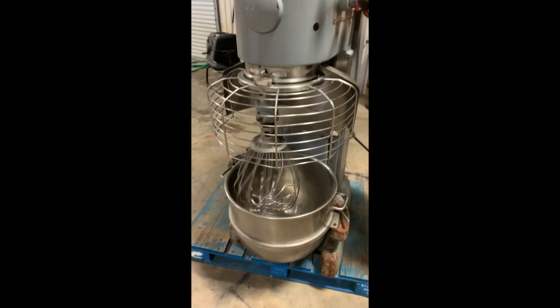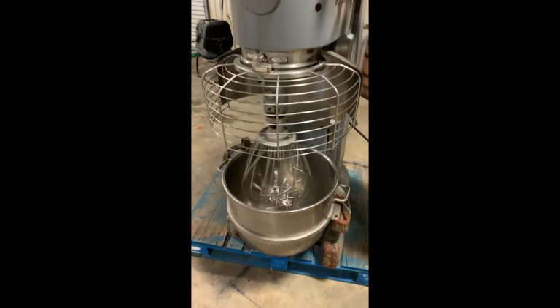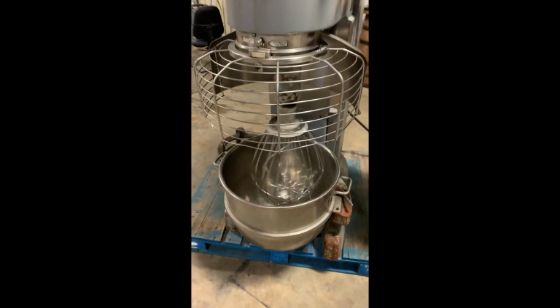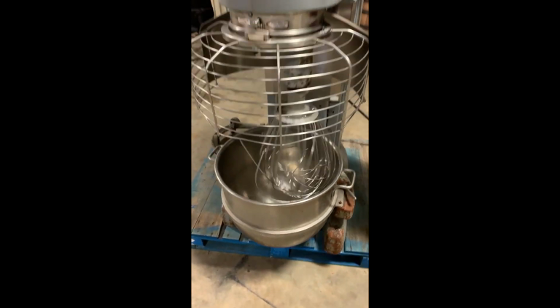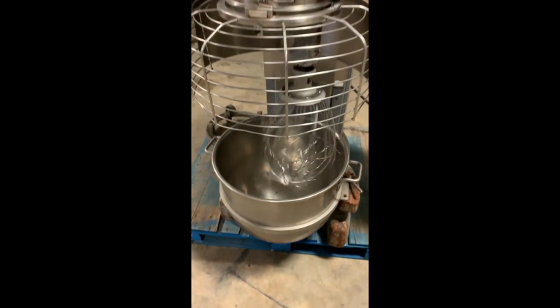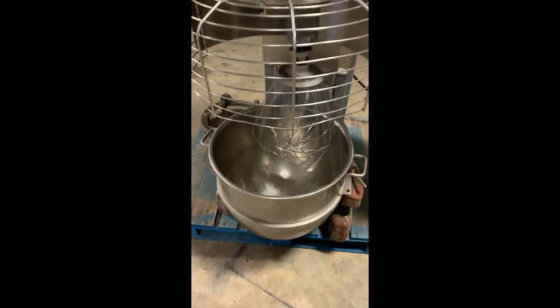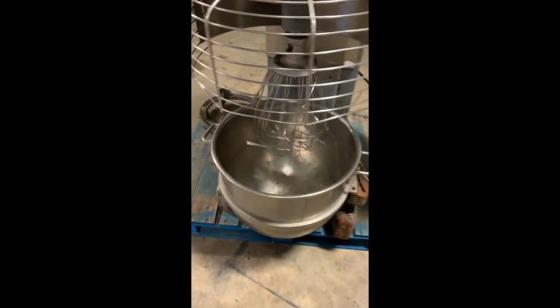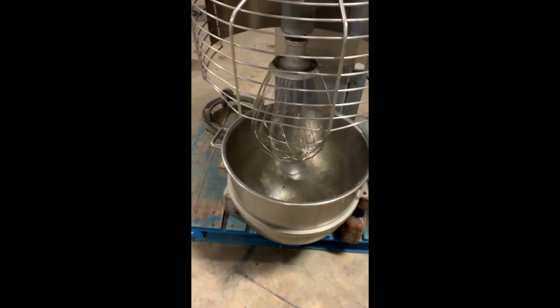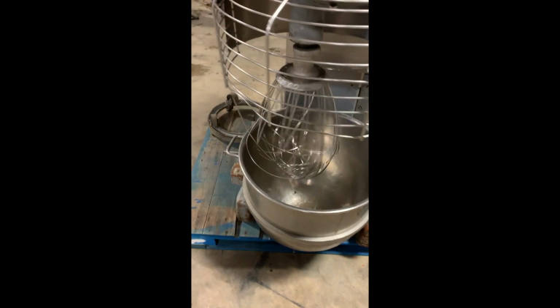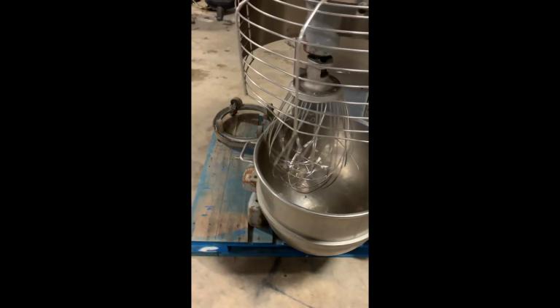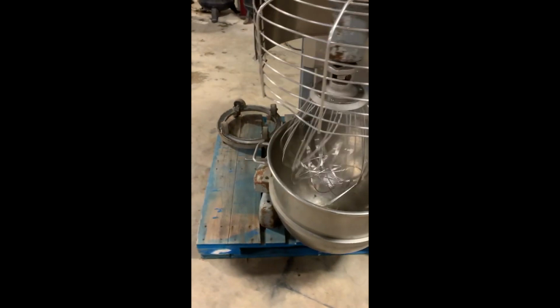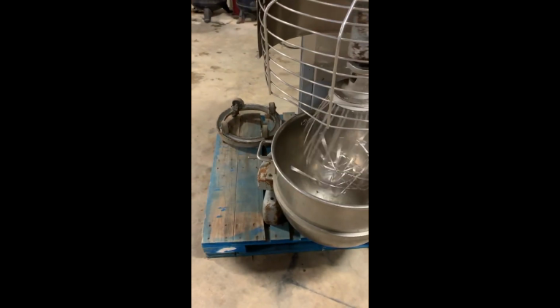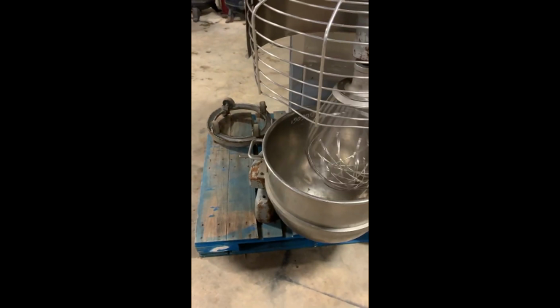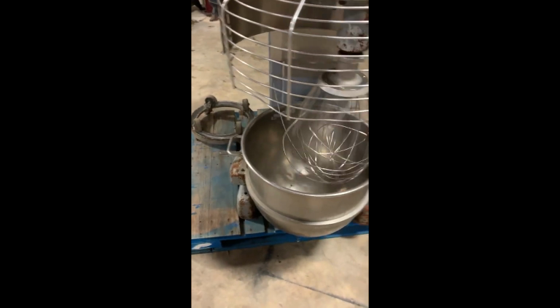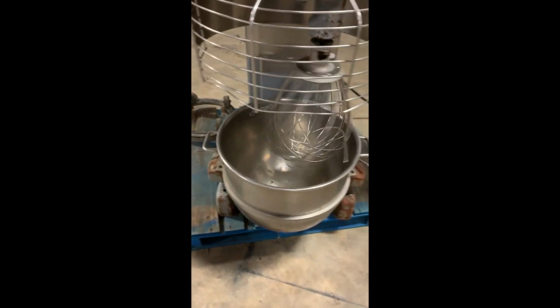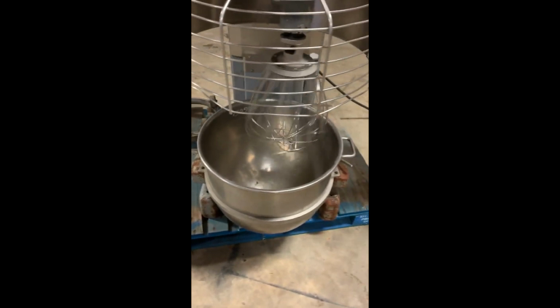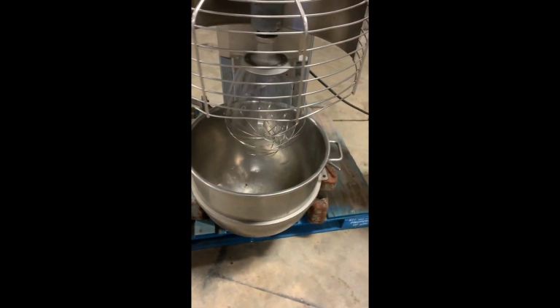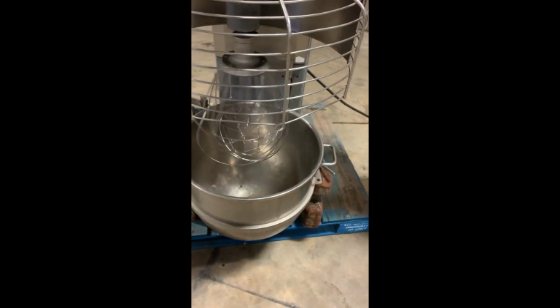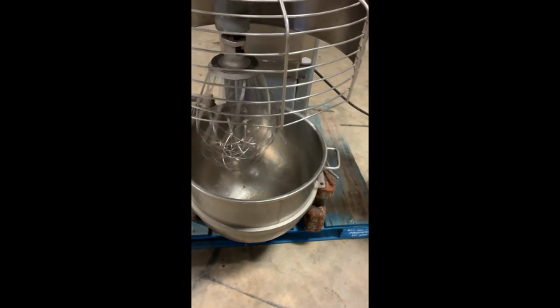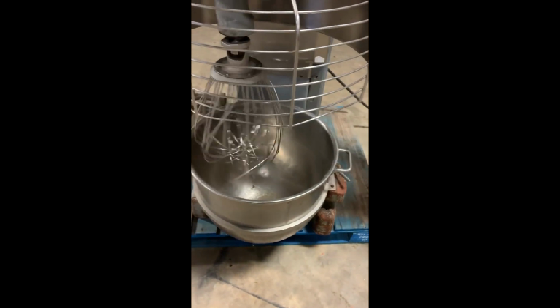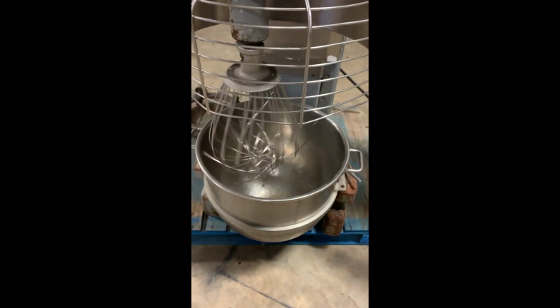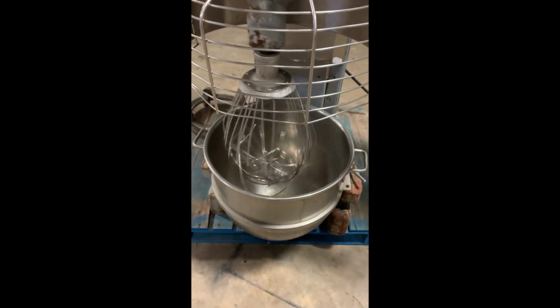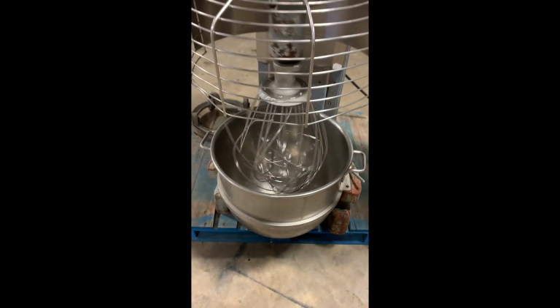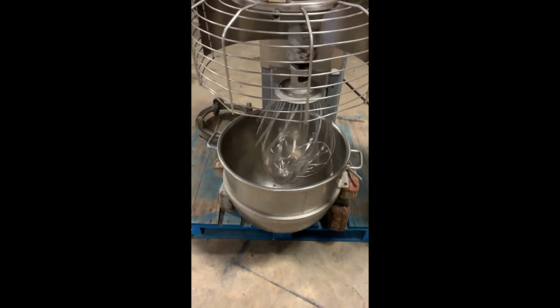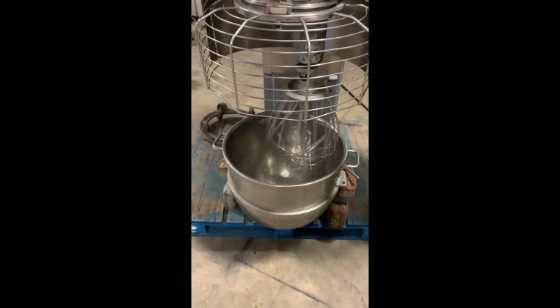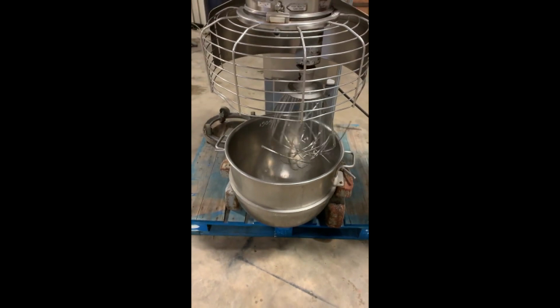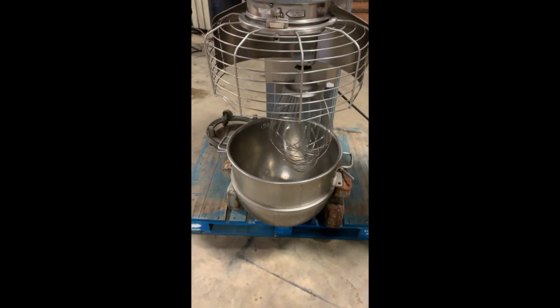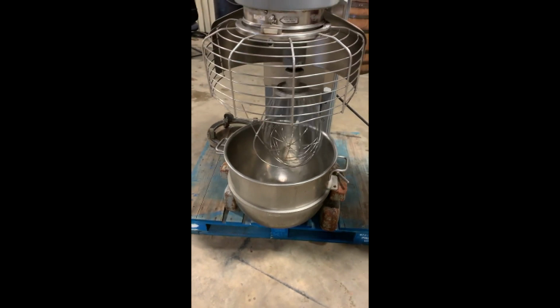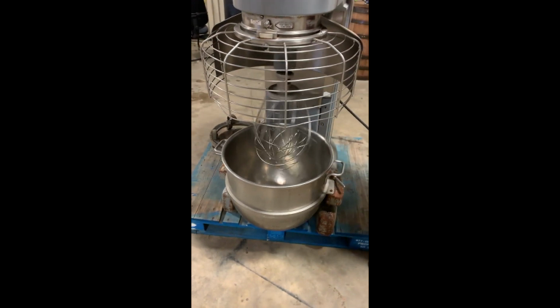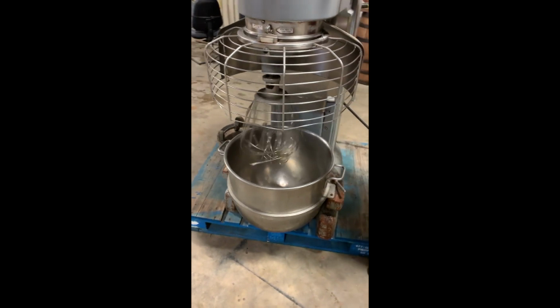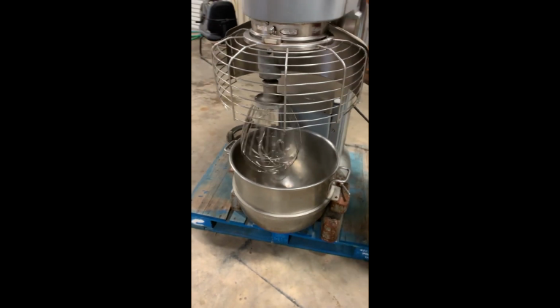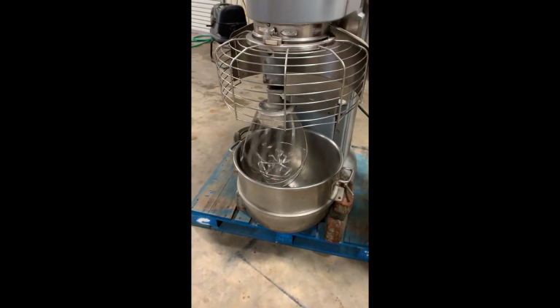It does come with the pot. It does come with the pot dolly. And it does come with the whisk here. Pretty nice, you know, at Austin Dimes, Workhouse Austin.